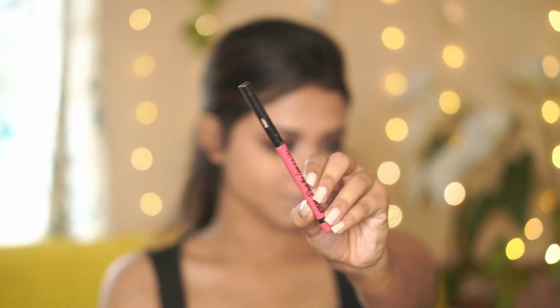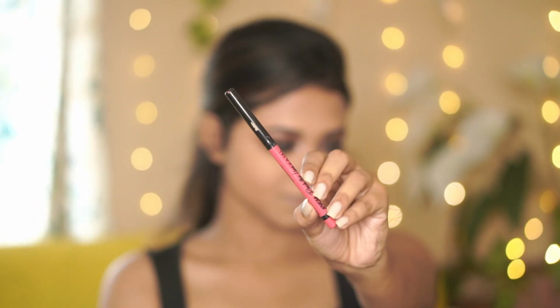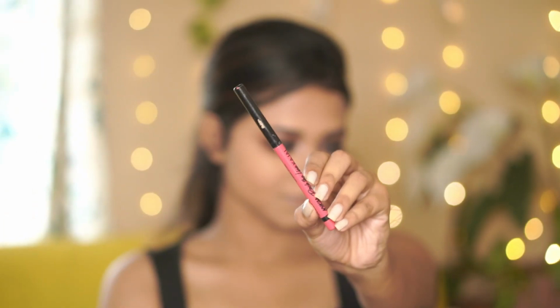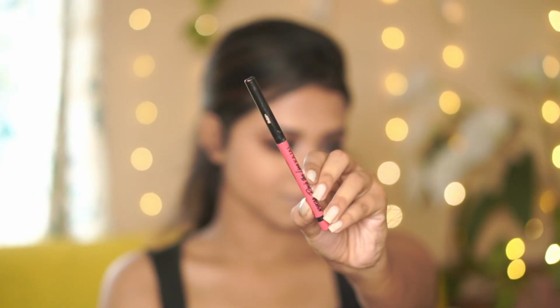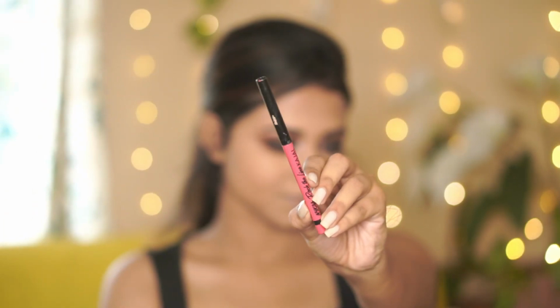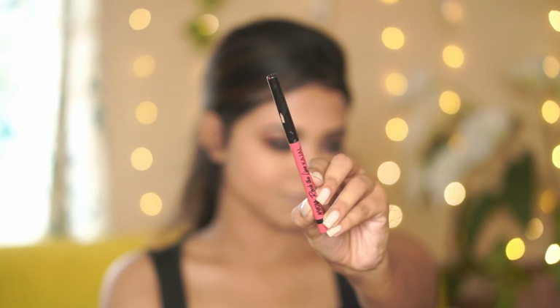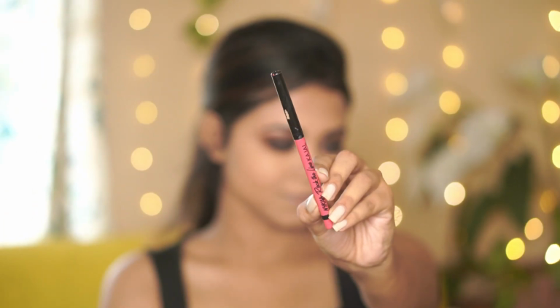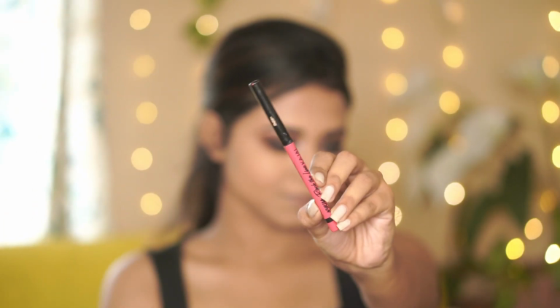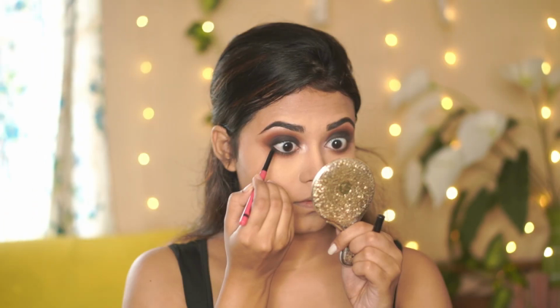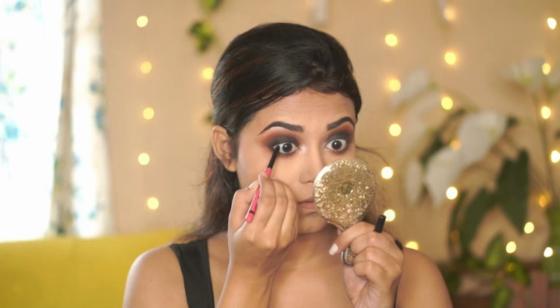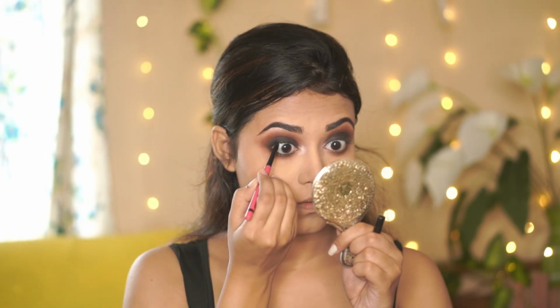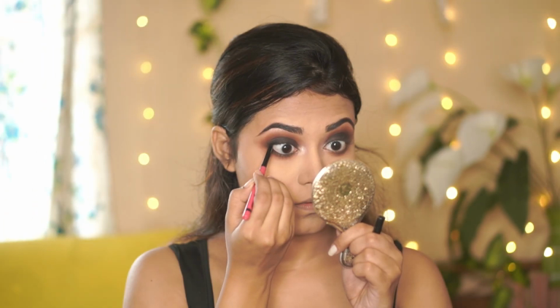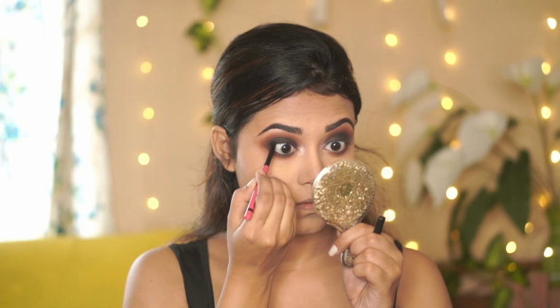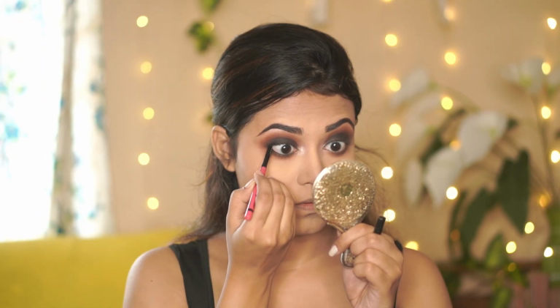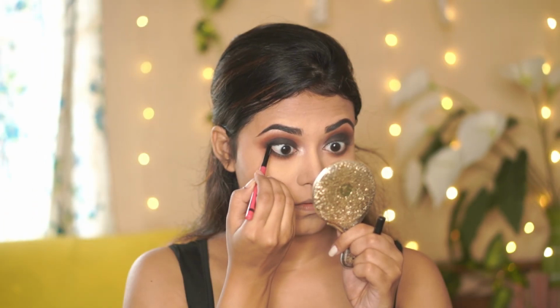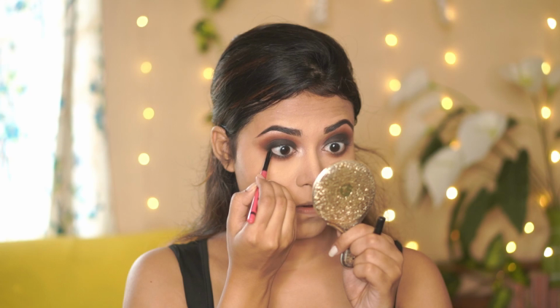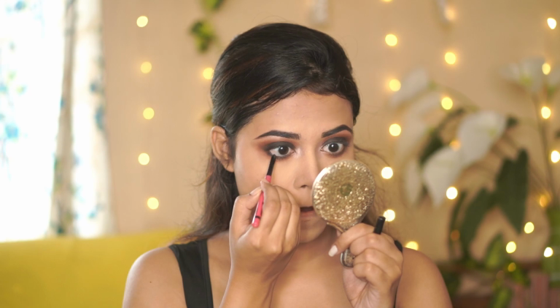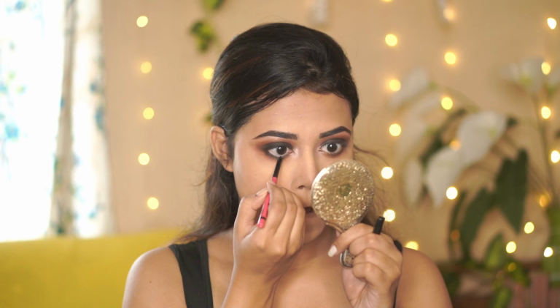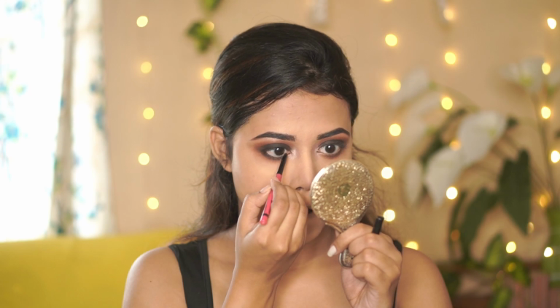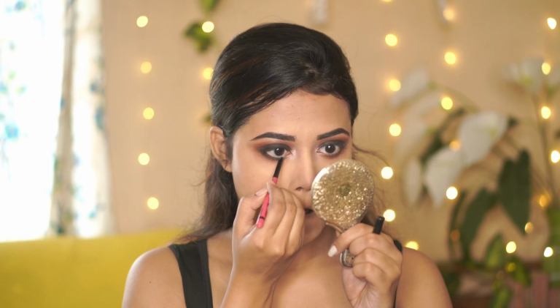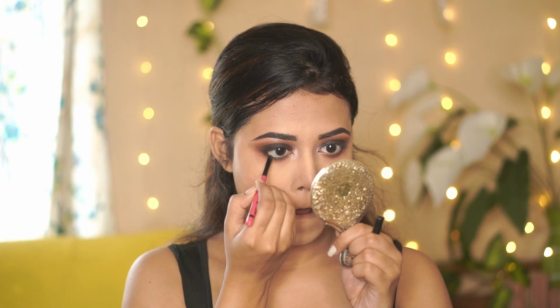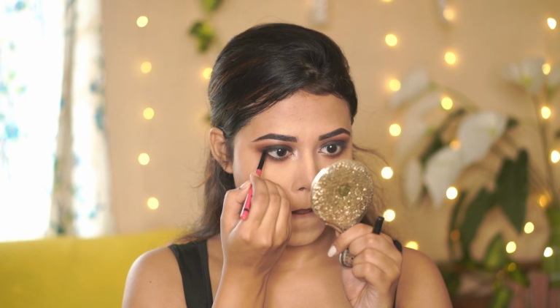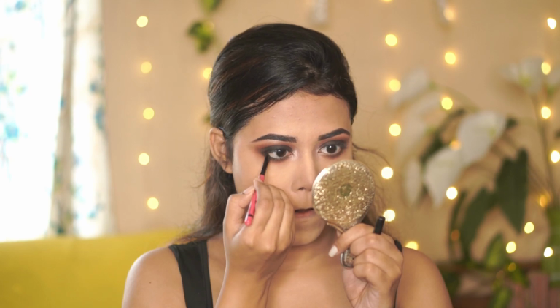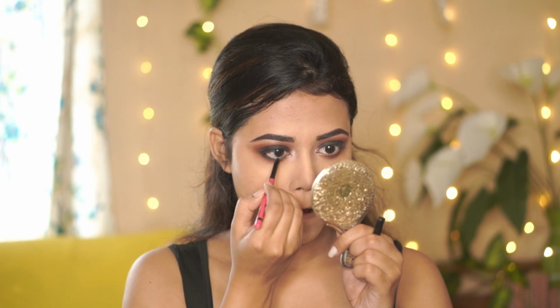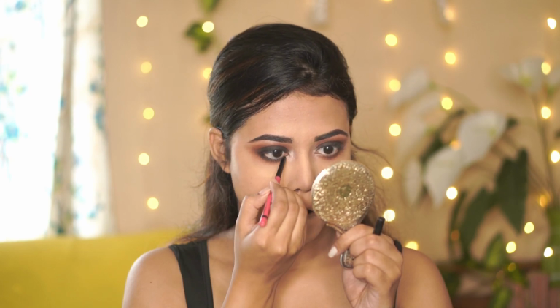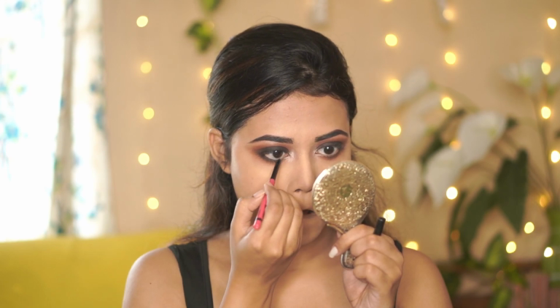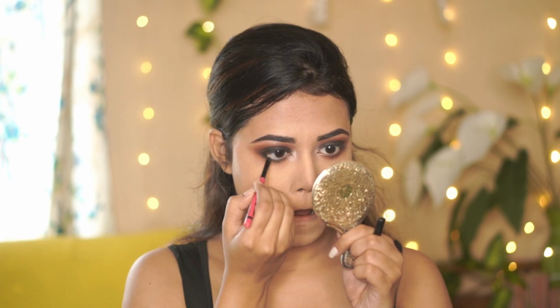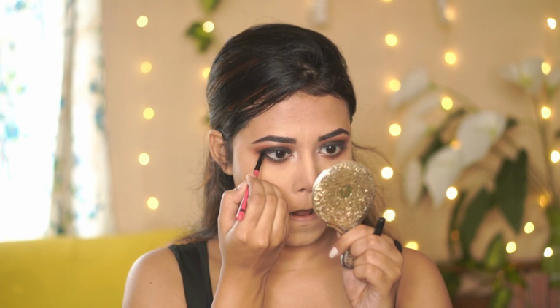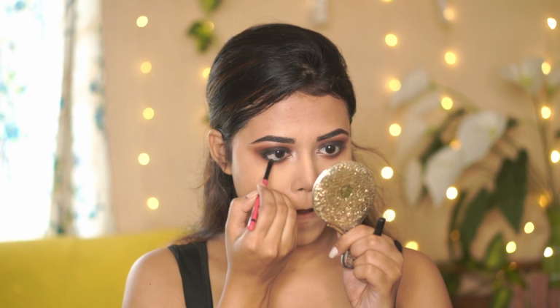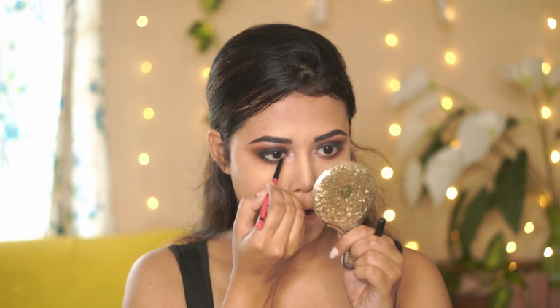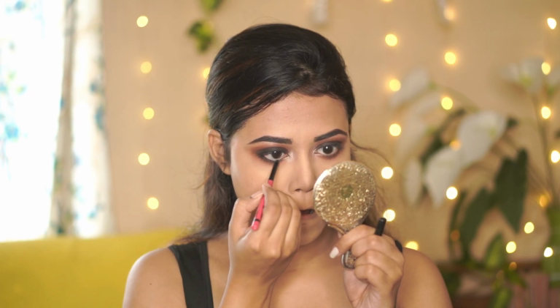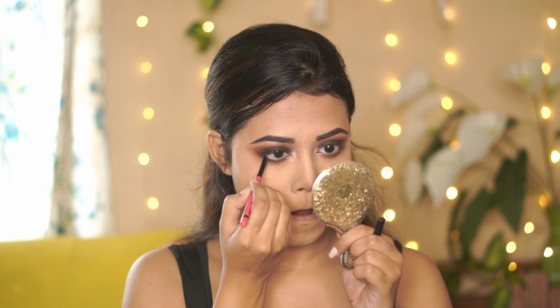Next I apply kohl — you can use any kohl — on my waterline, both the upper and lower waterline.